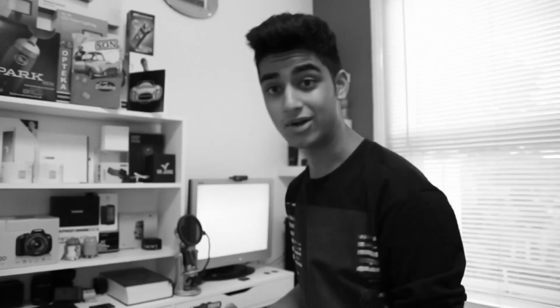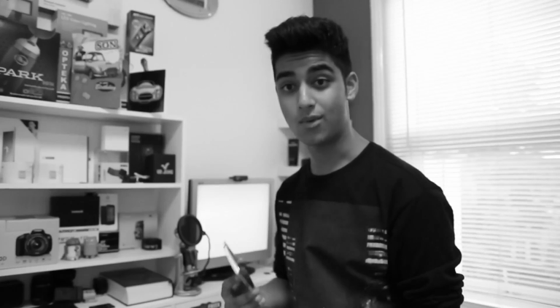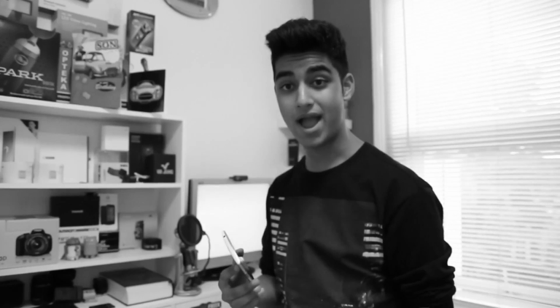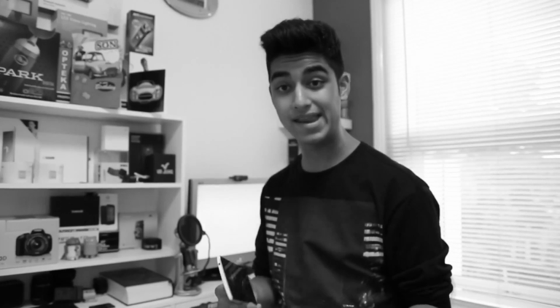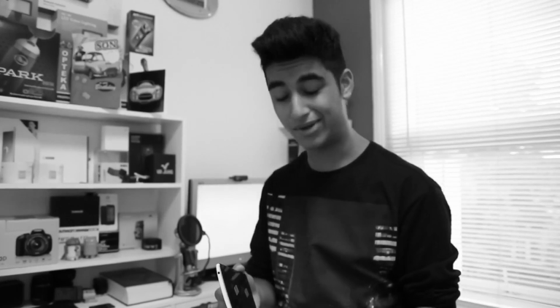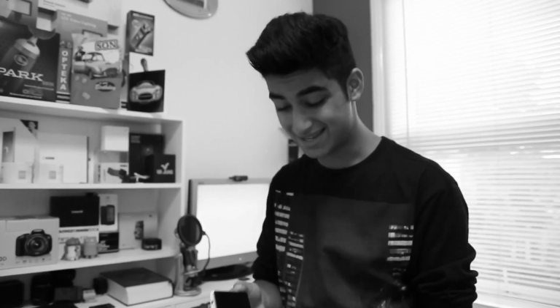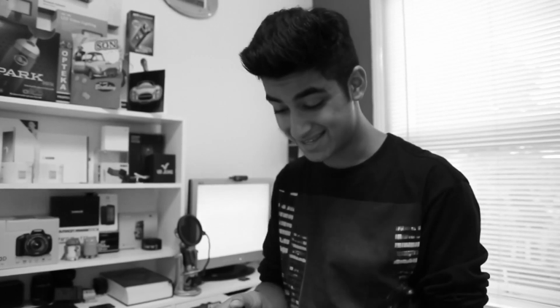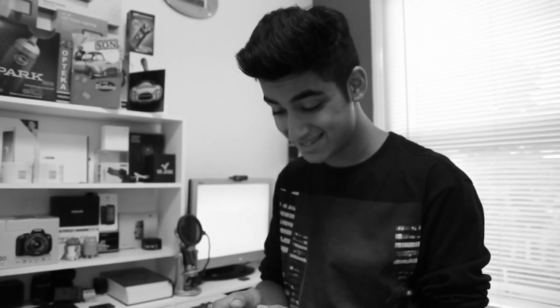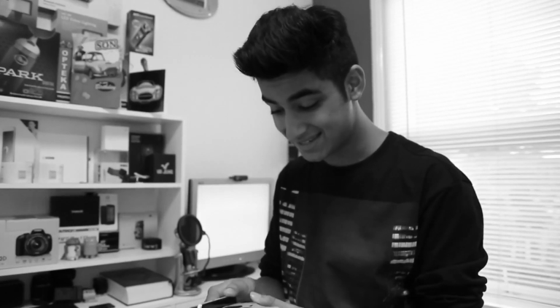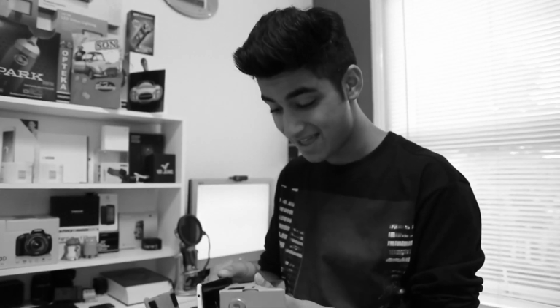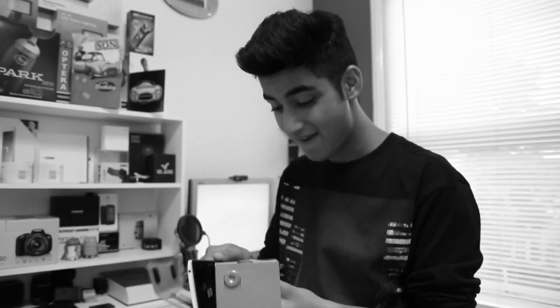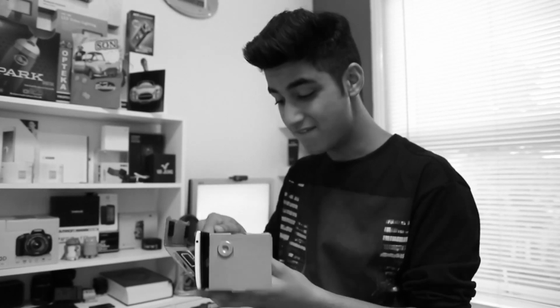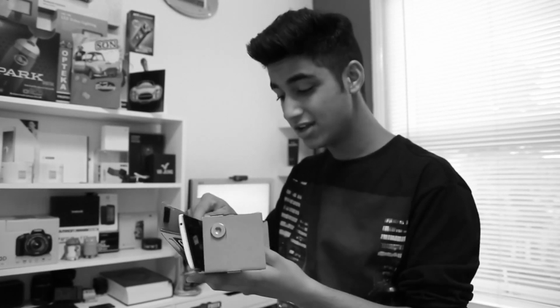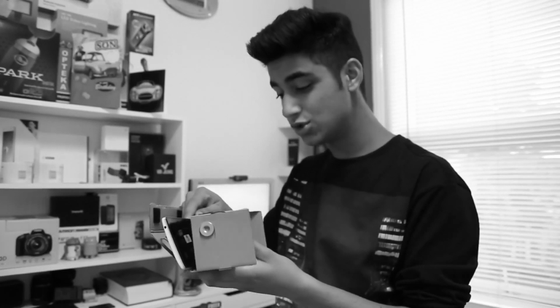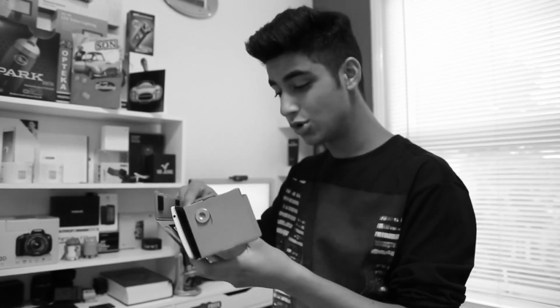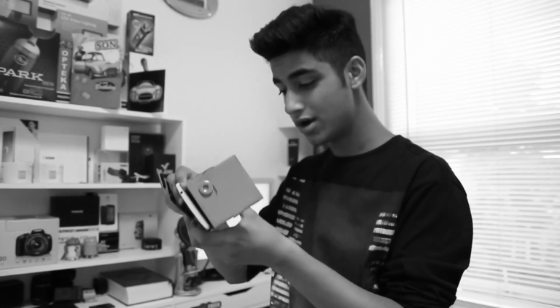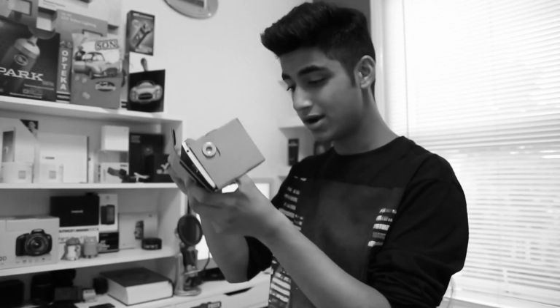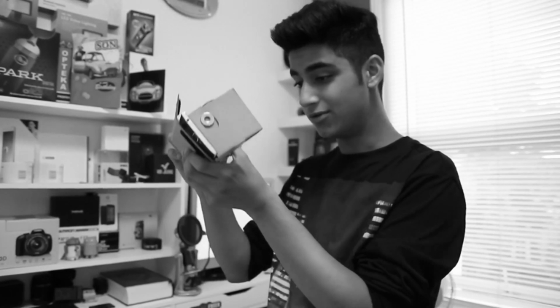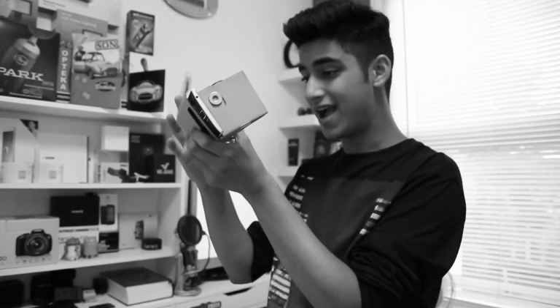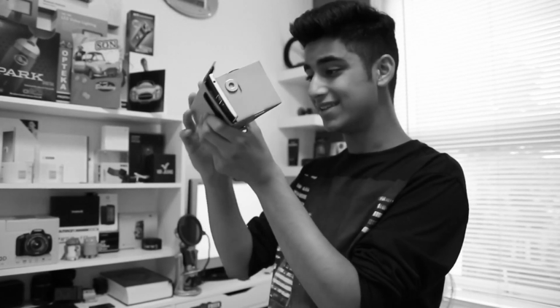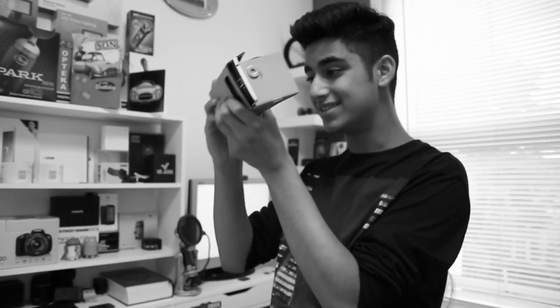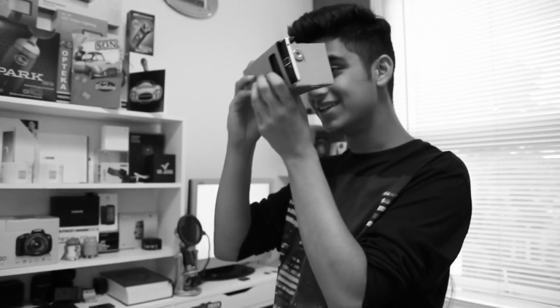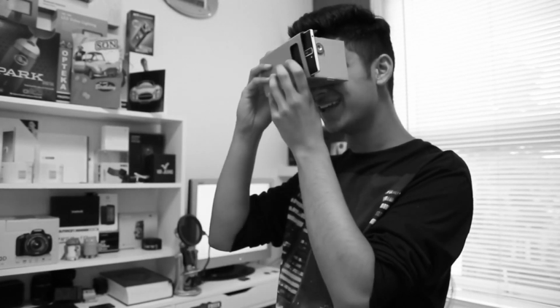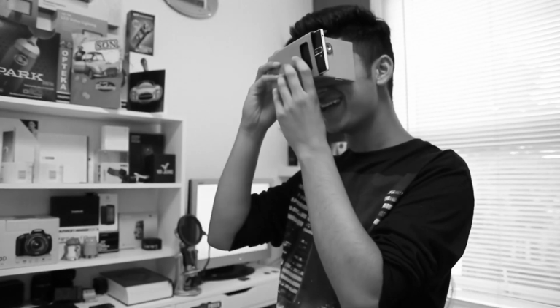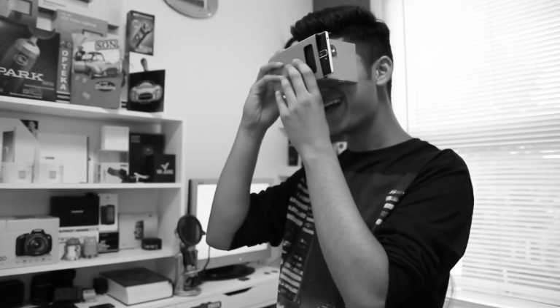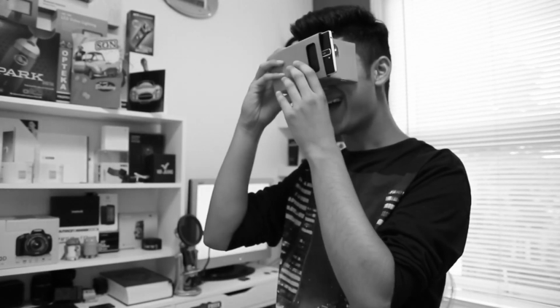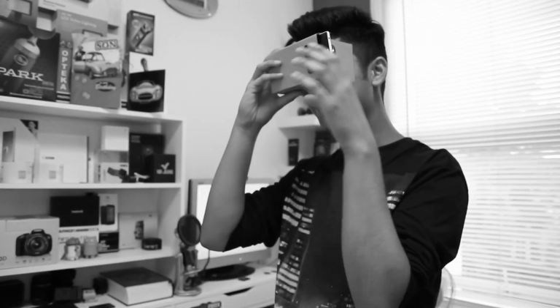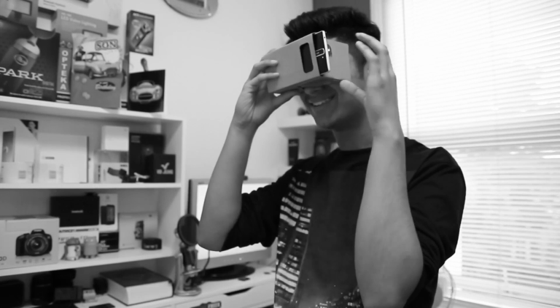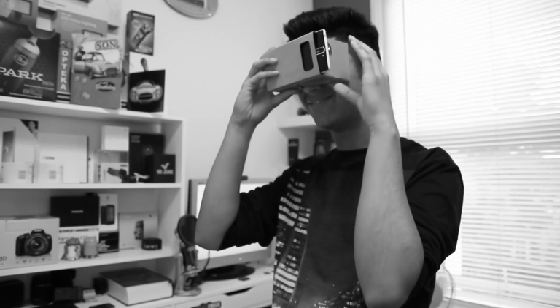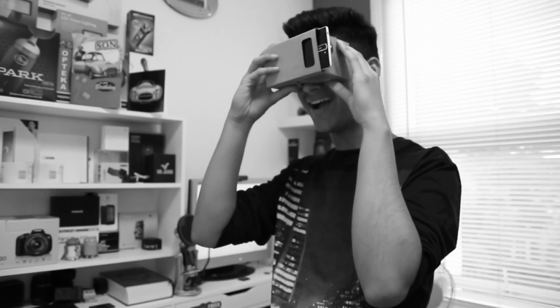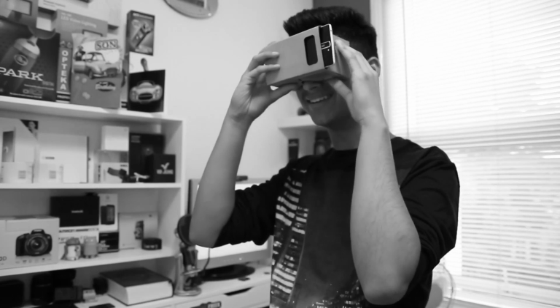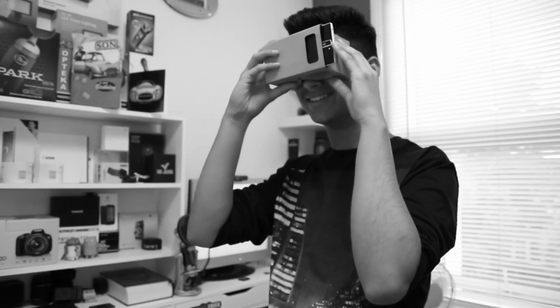I don't care what anyone says, this is virtual reality at its finest.